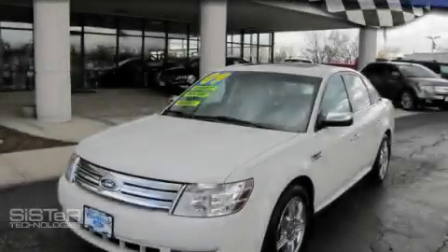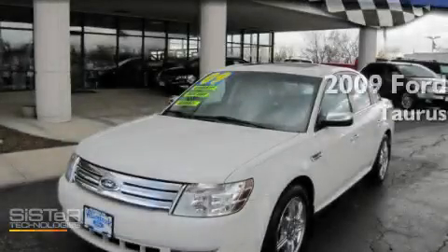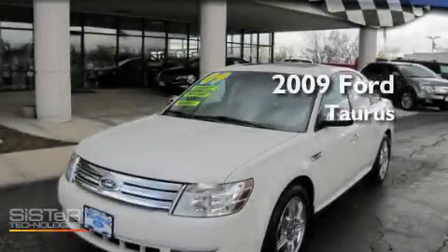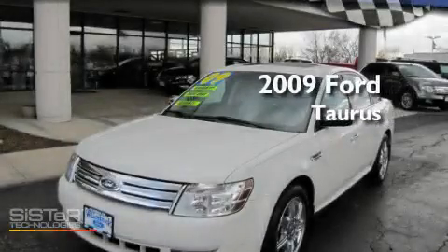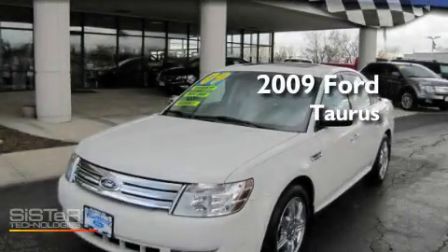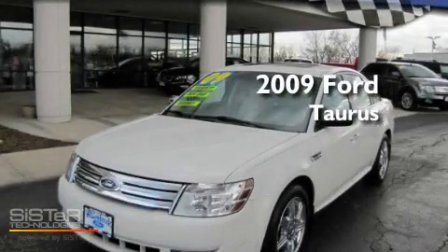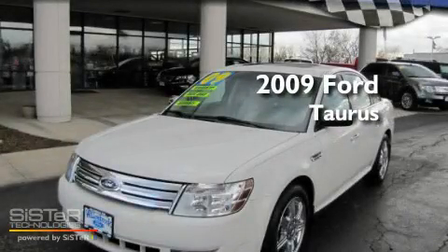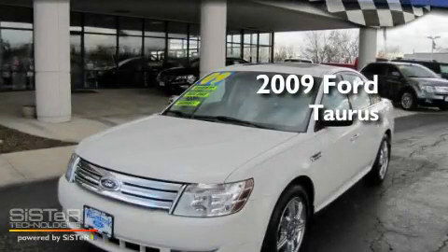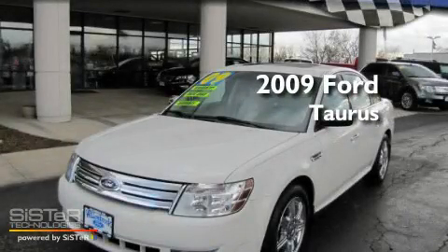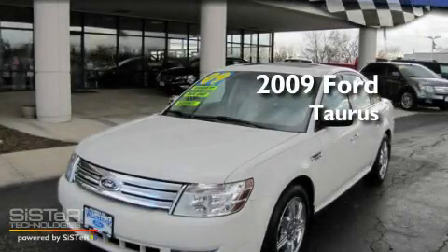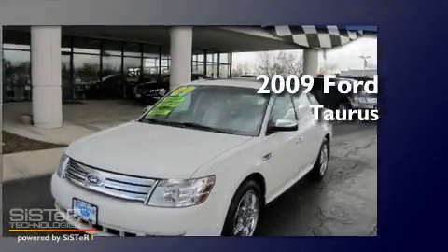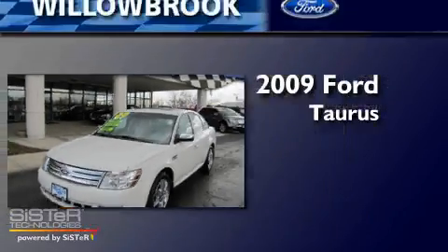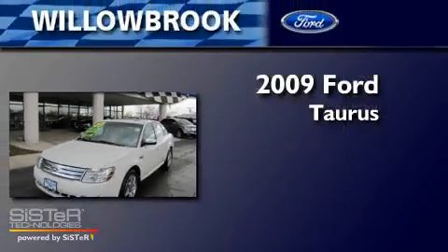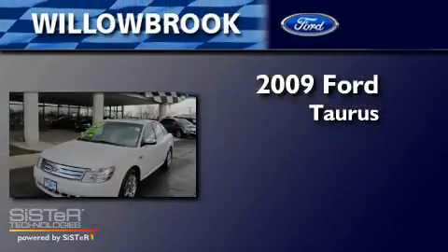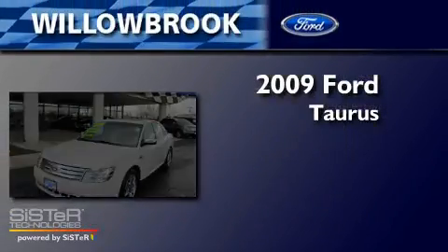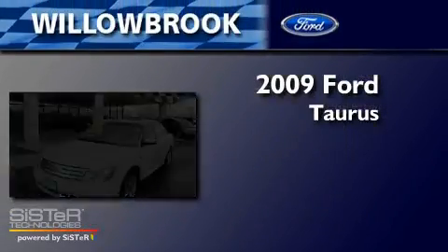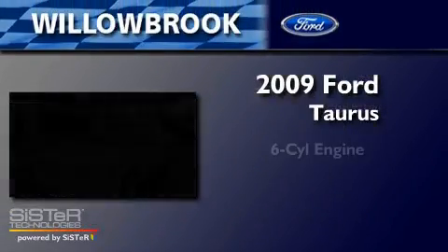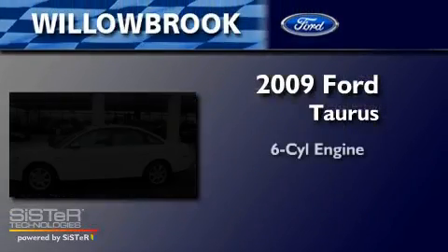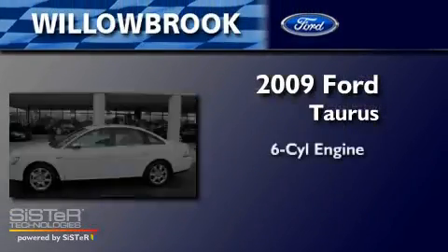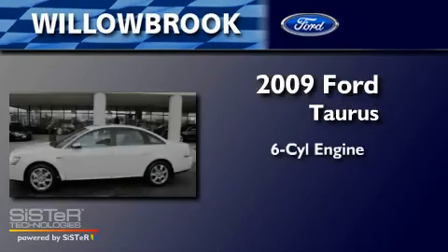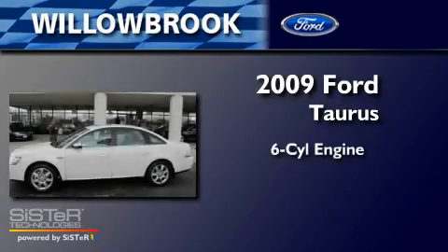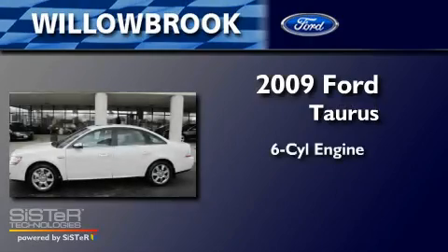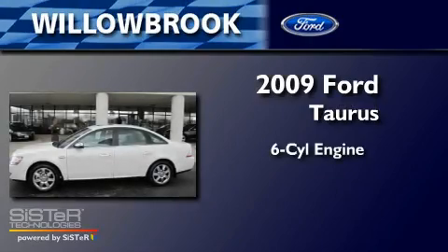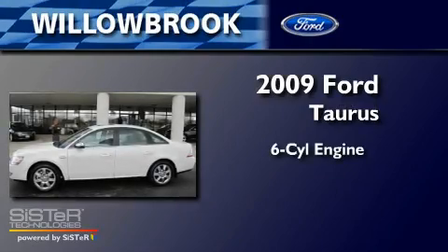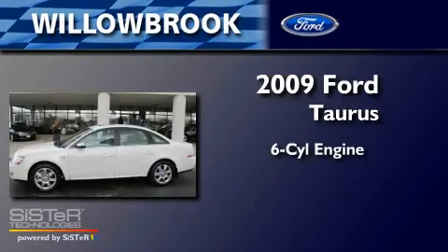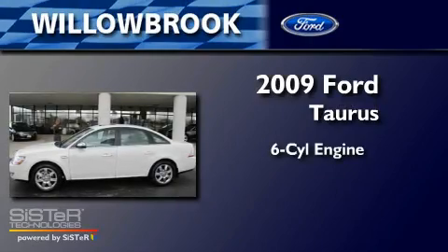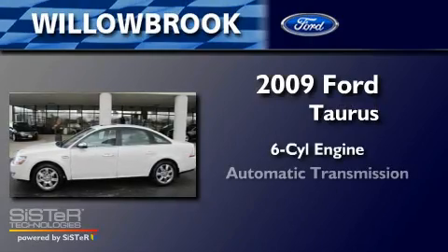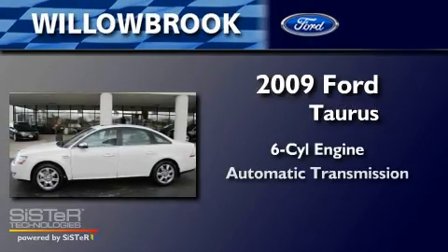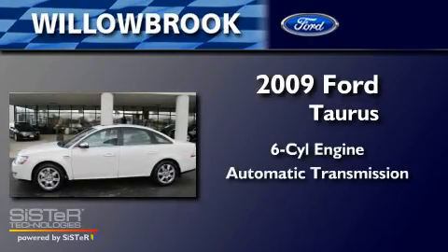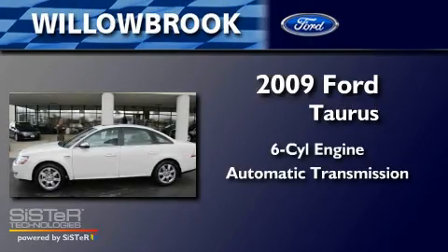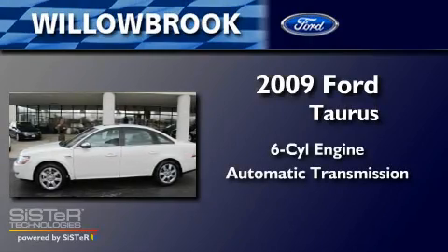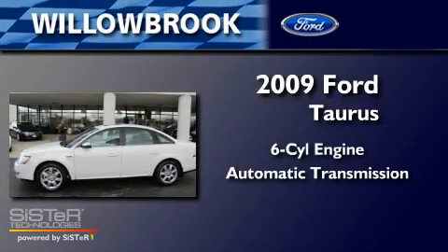This is a 2009 Ford Taurus. It features a six-cylinder engine and an automatic transmission.